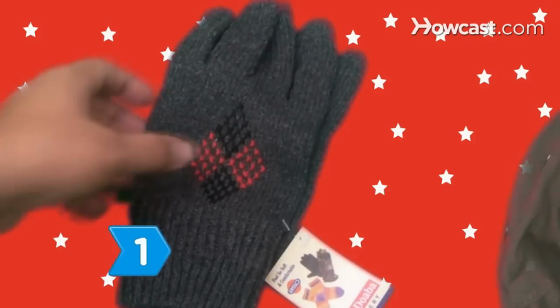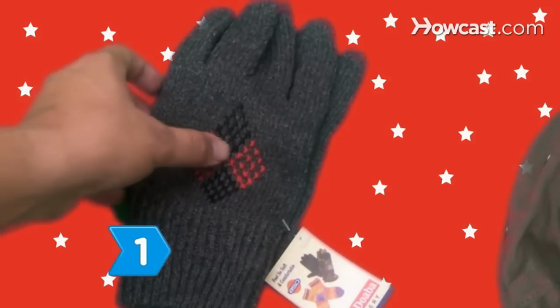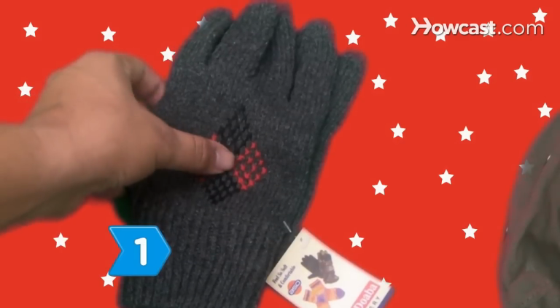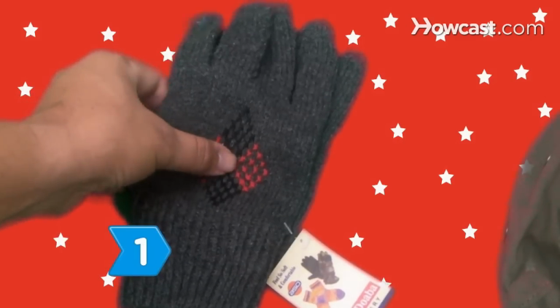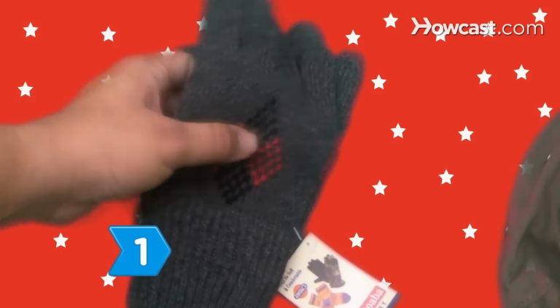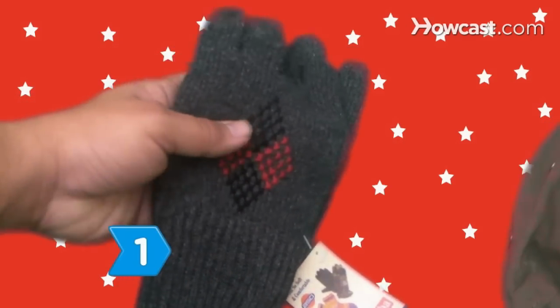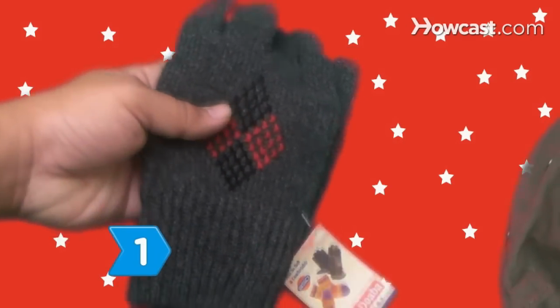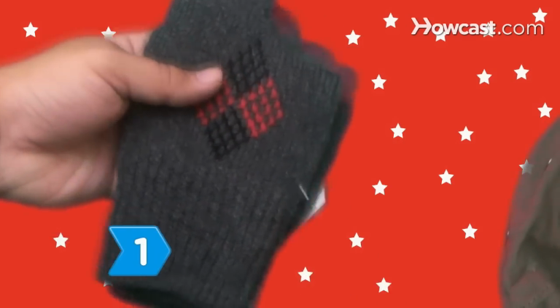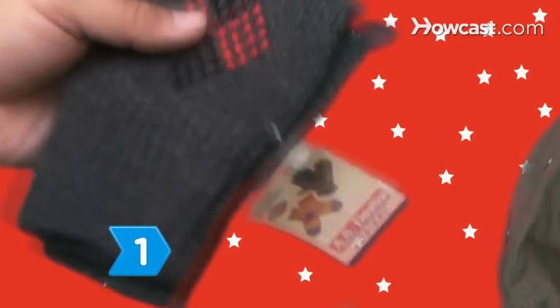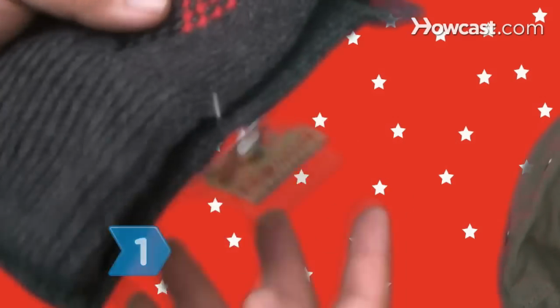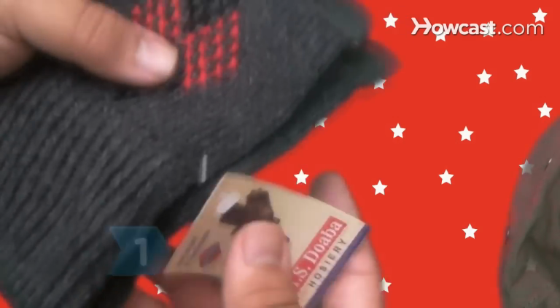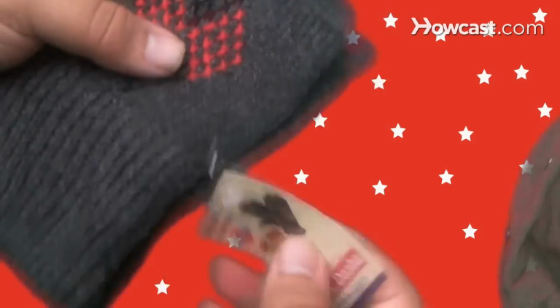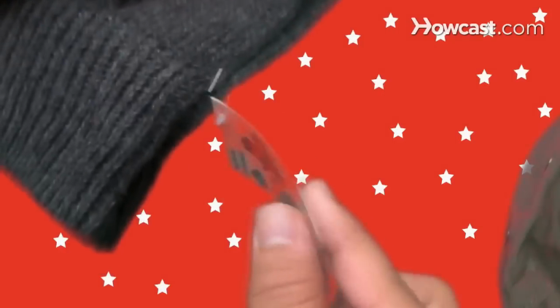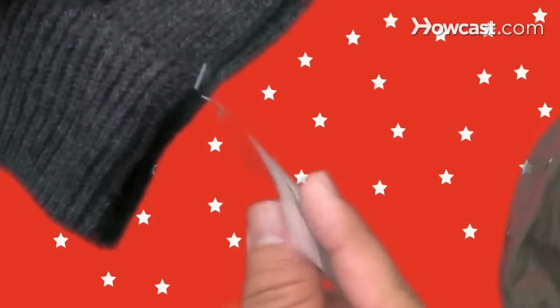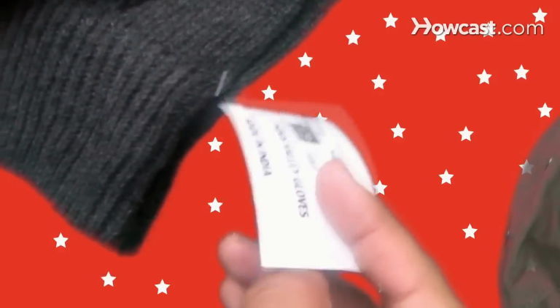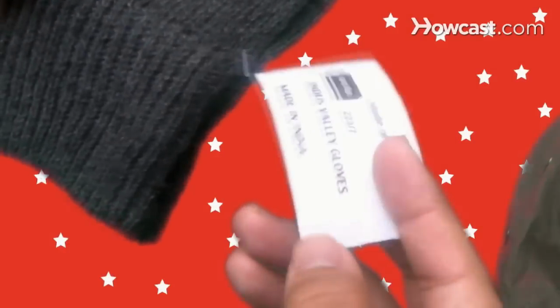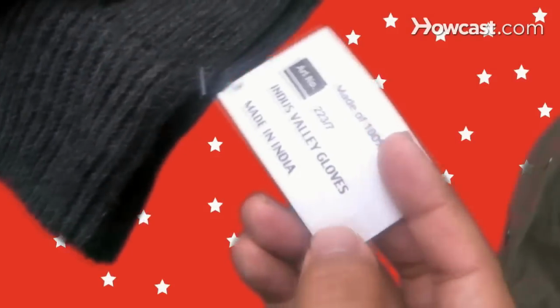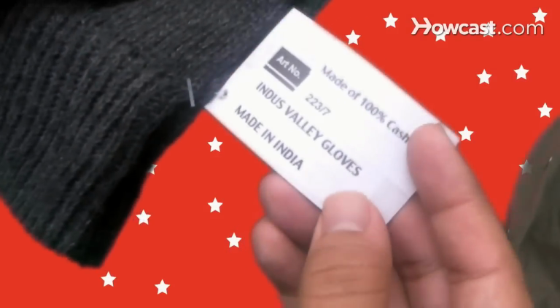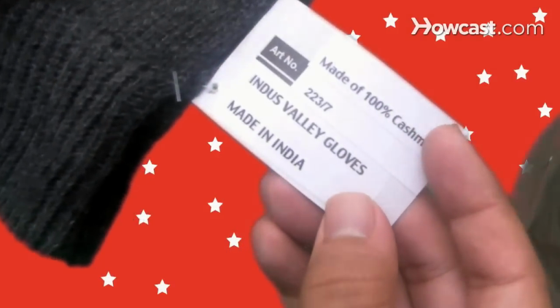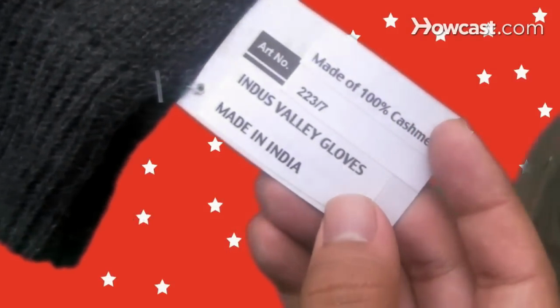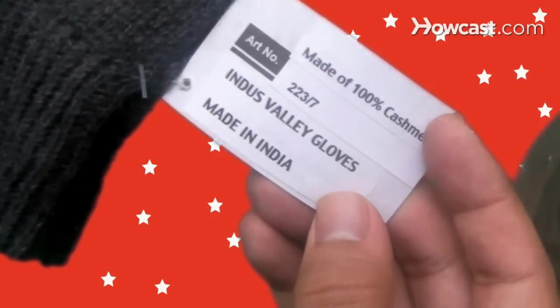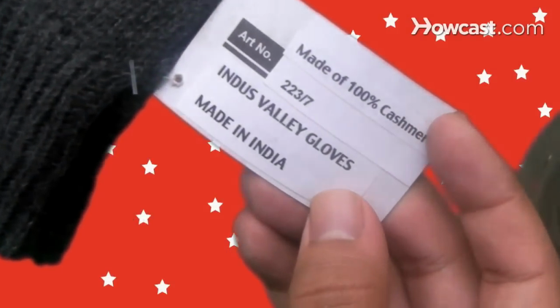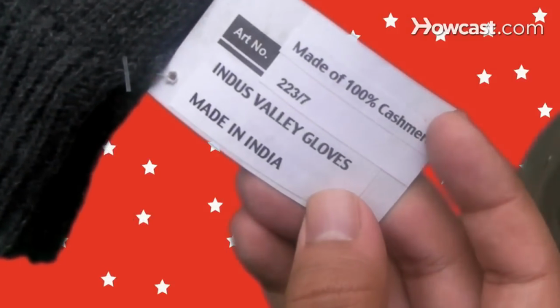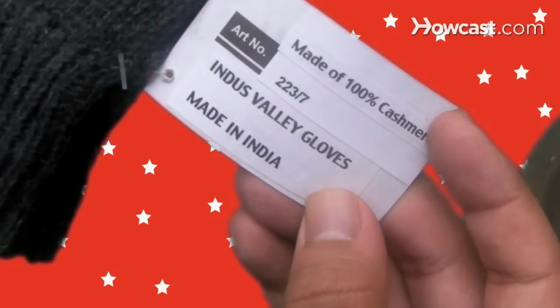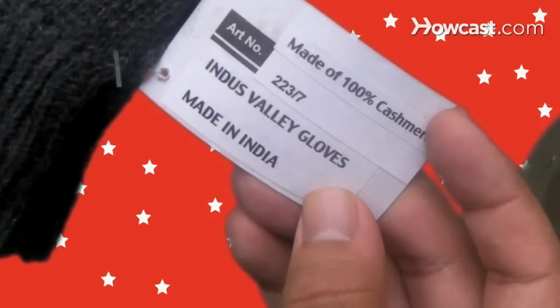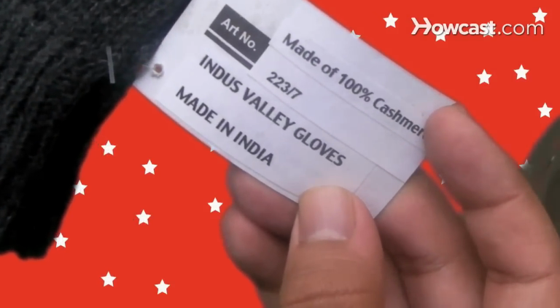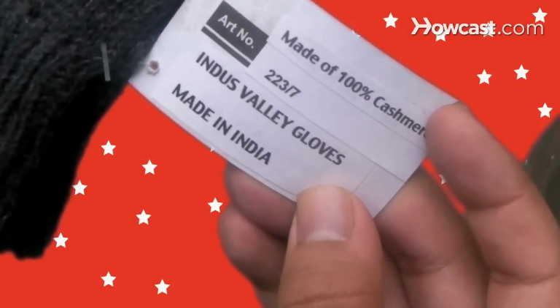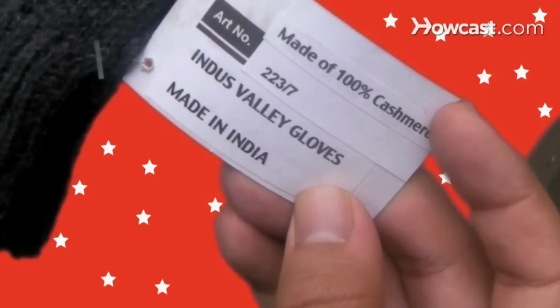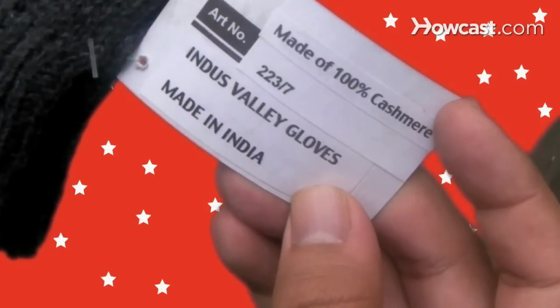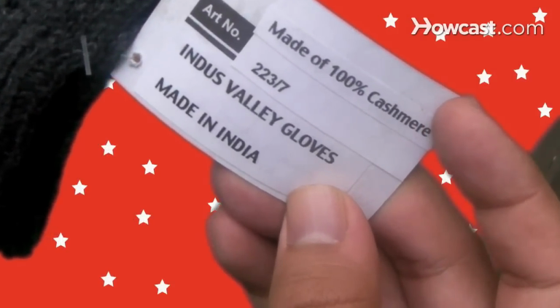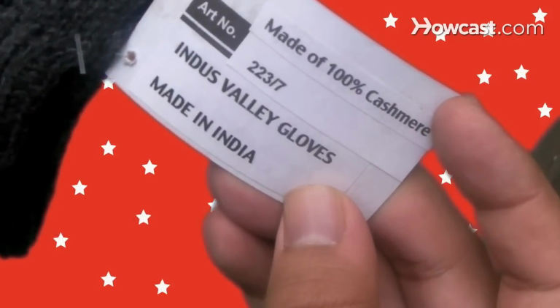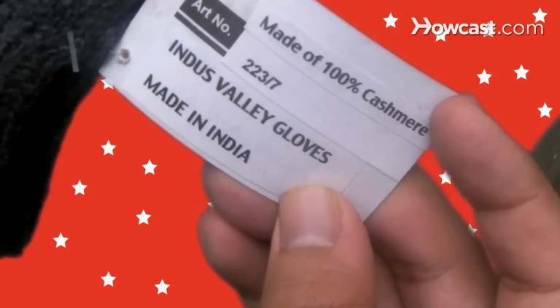Step 1. Get gloves made of 100 percent cashmere written on the label instead of a blend for the highest quality.